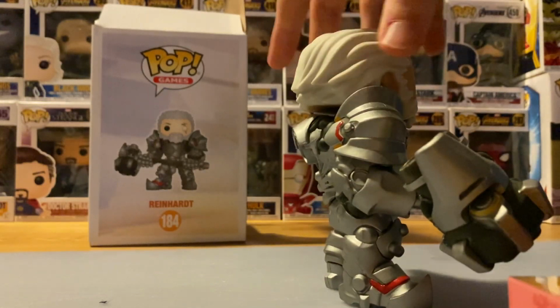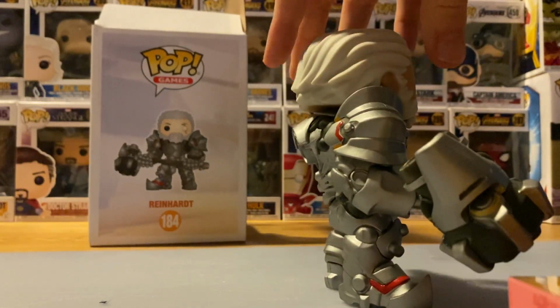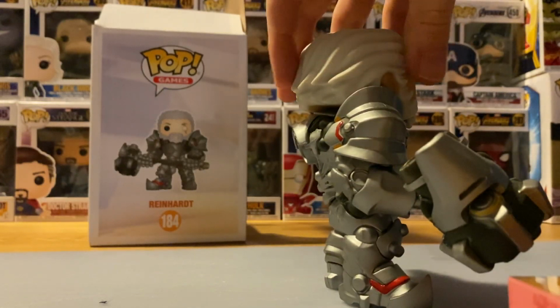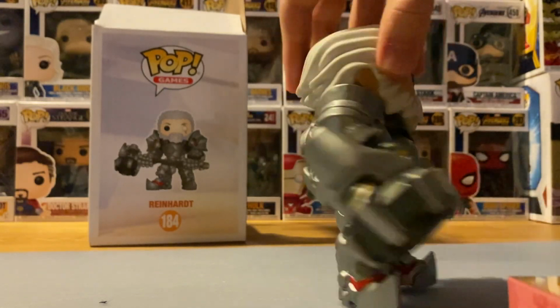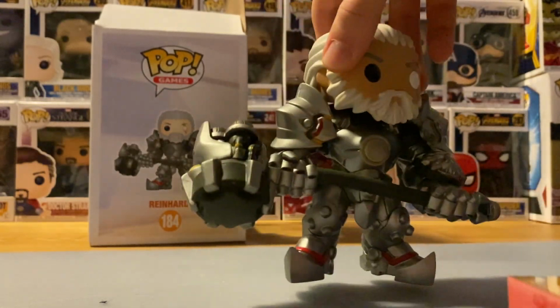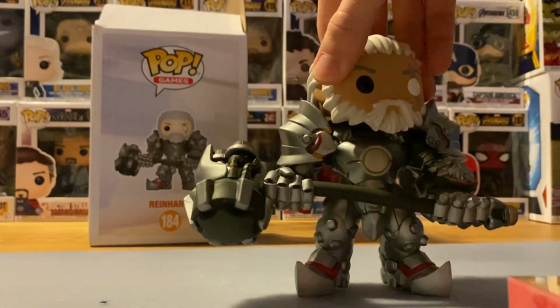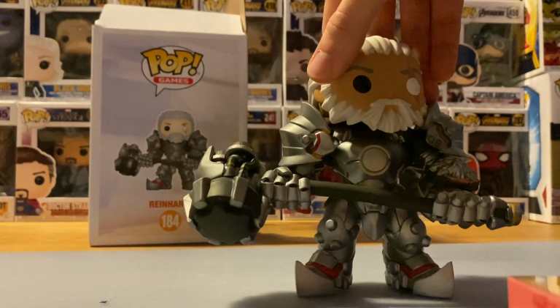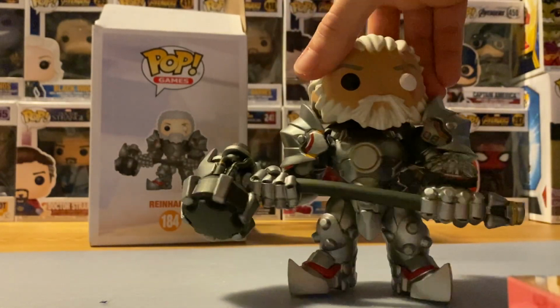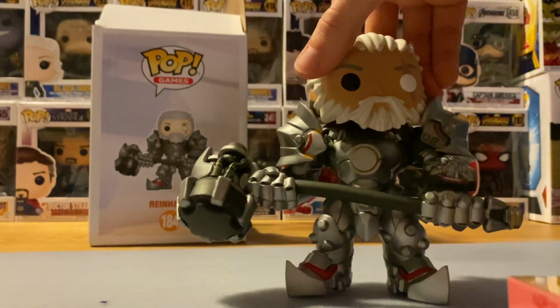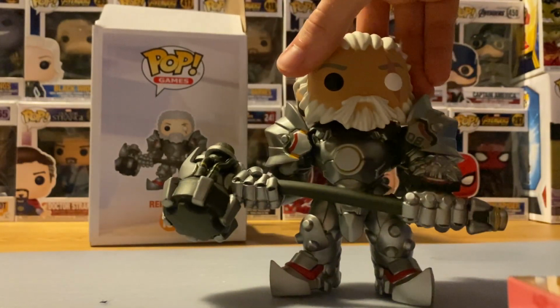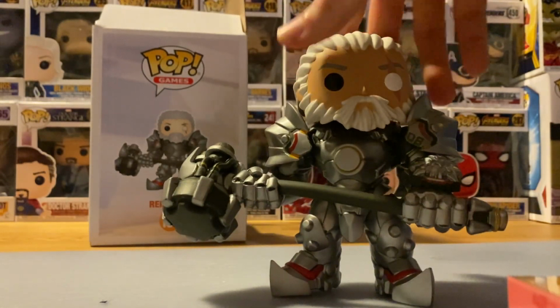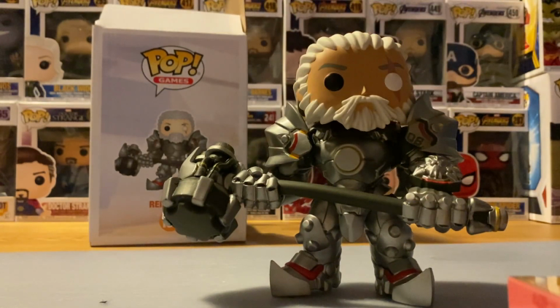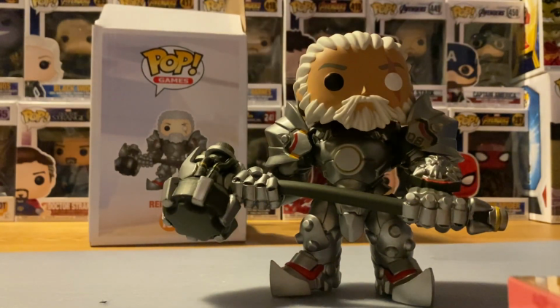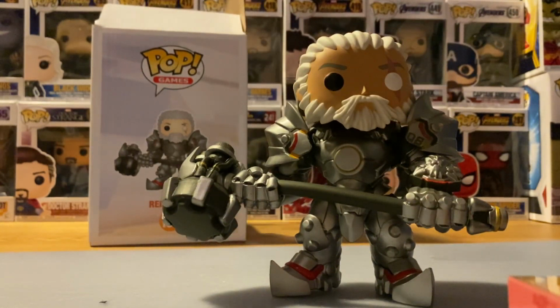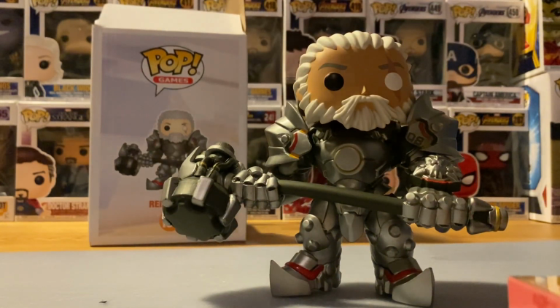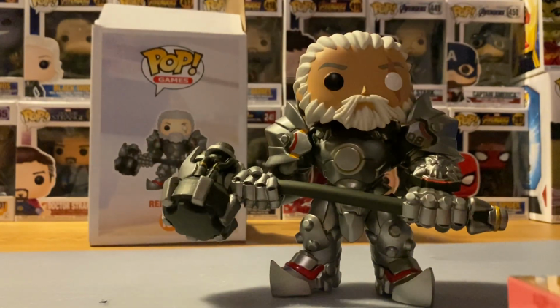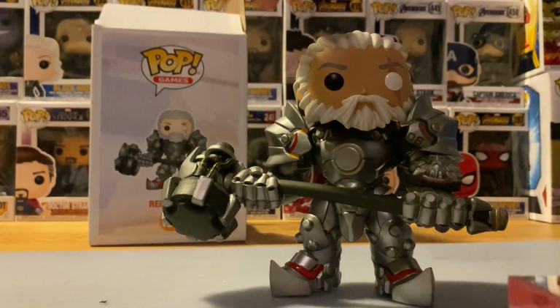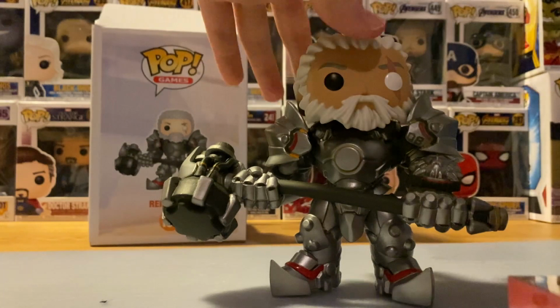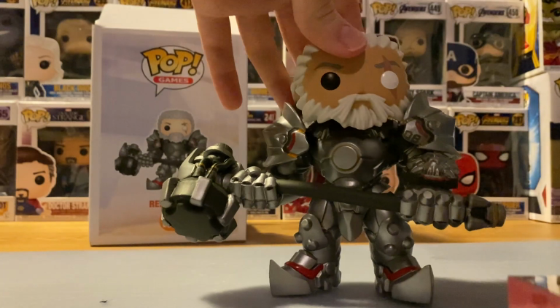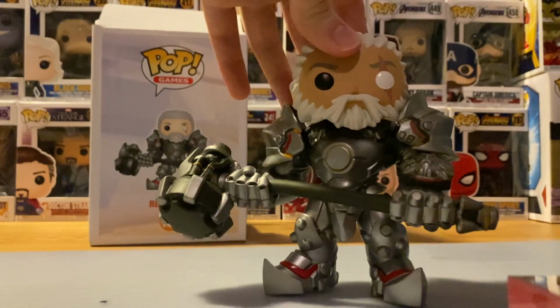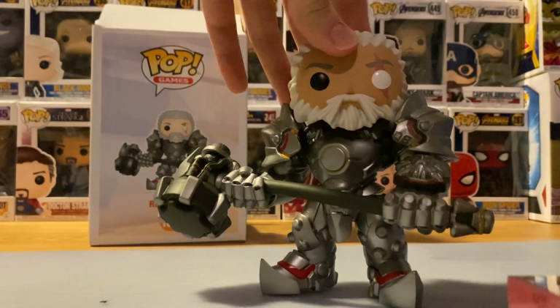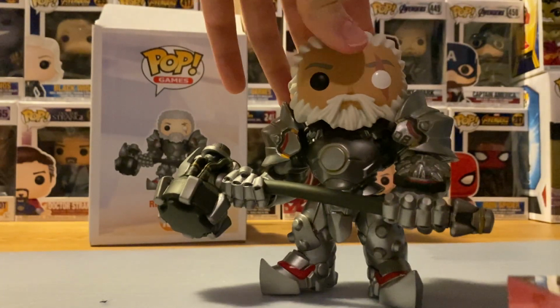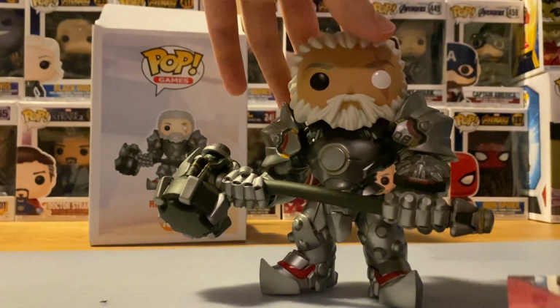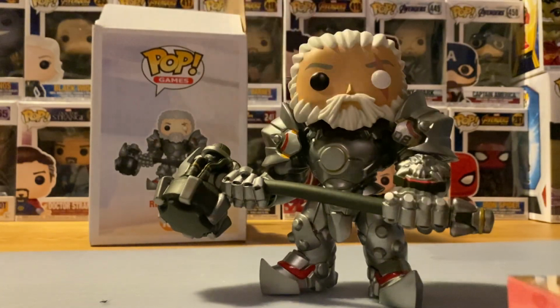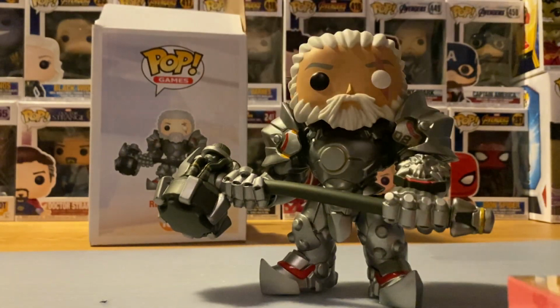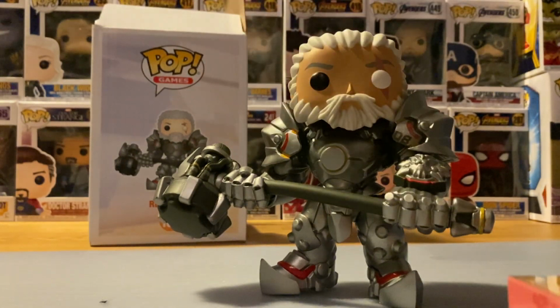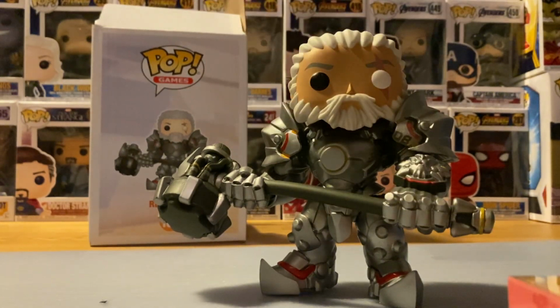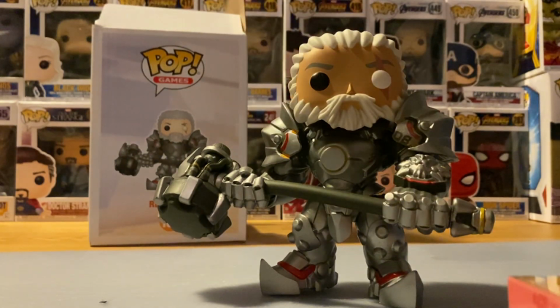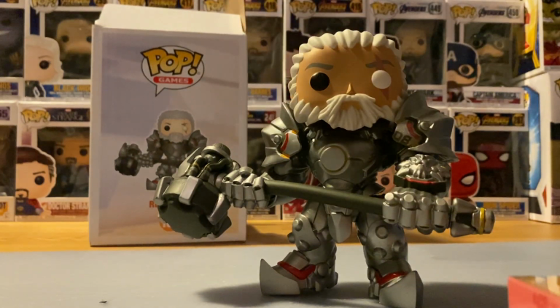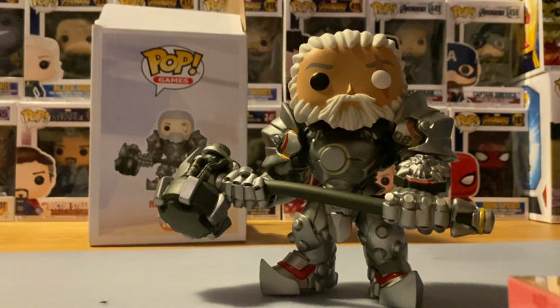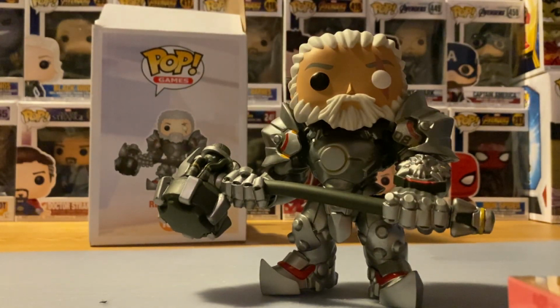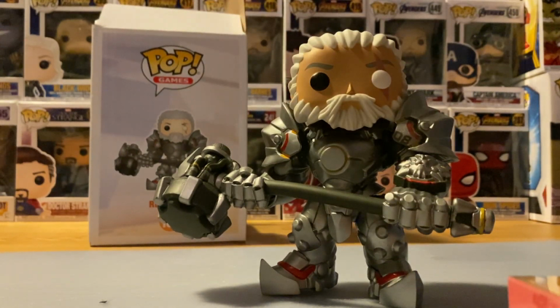Overall this translates so well into pop form and I really do enjoy the design that Funko has made.